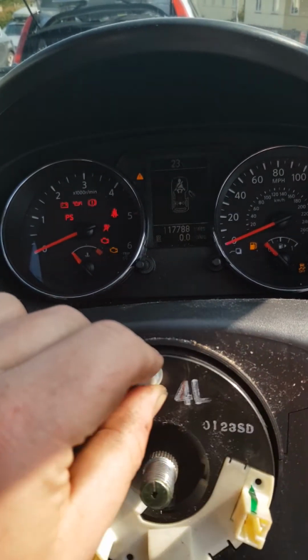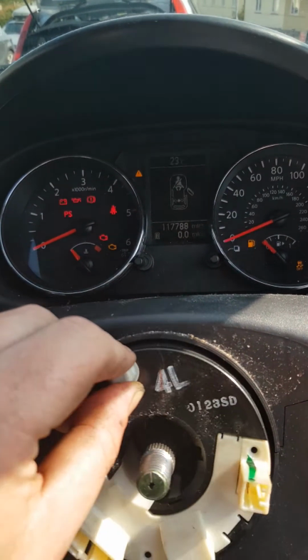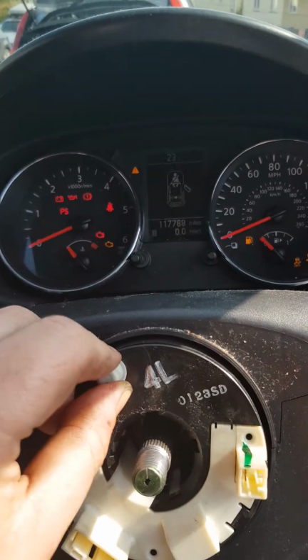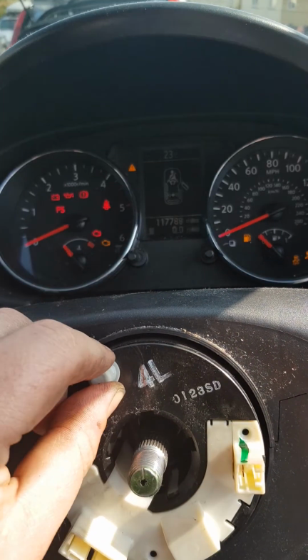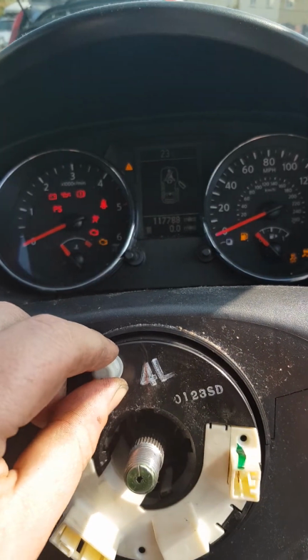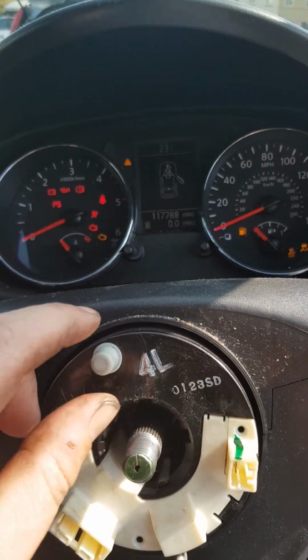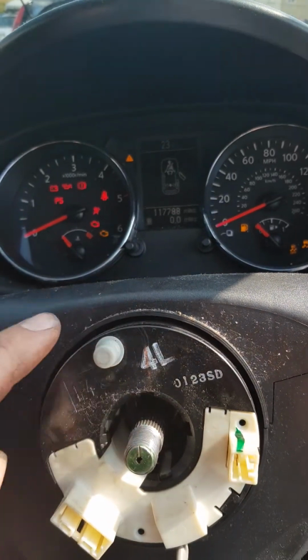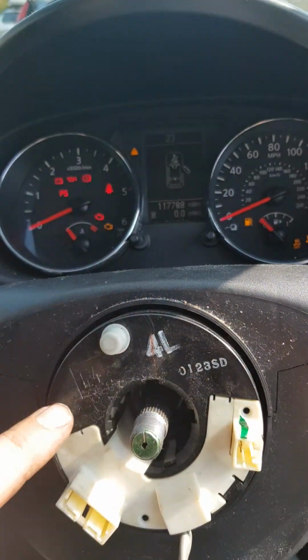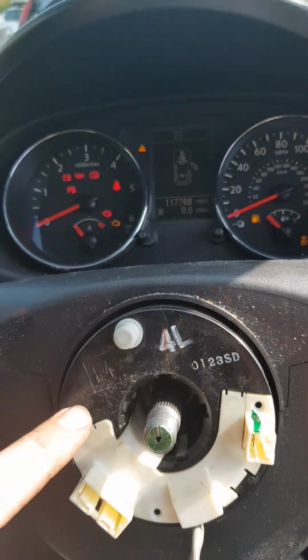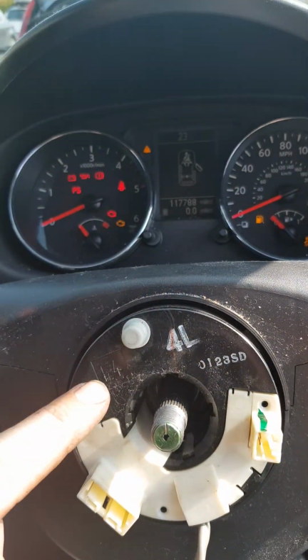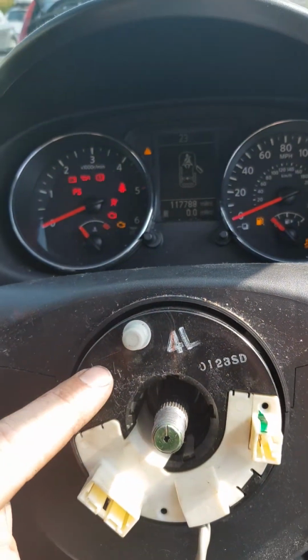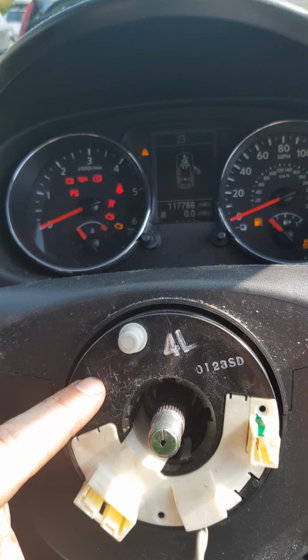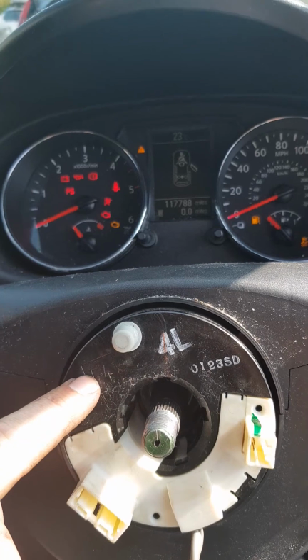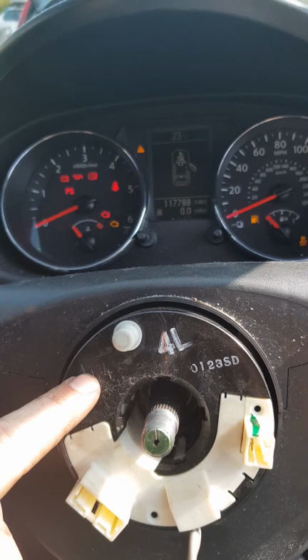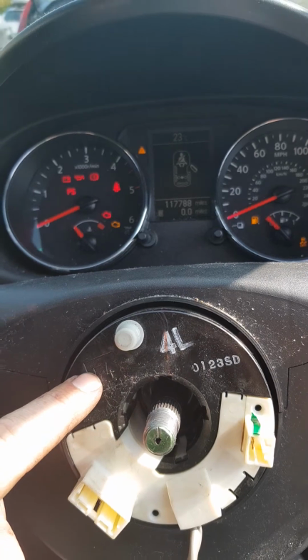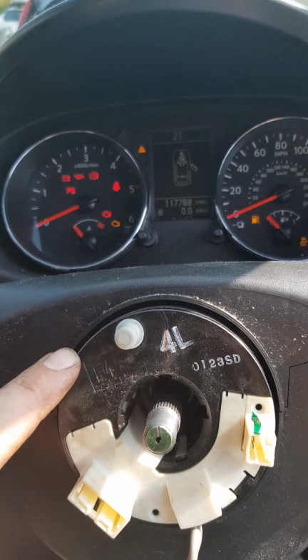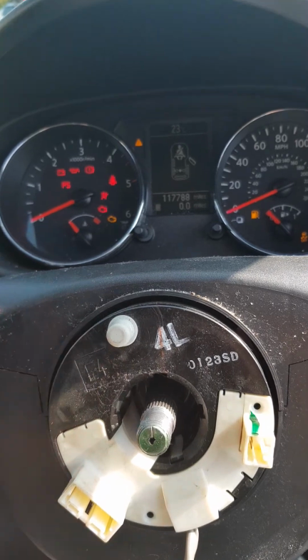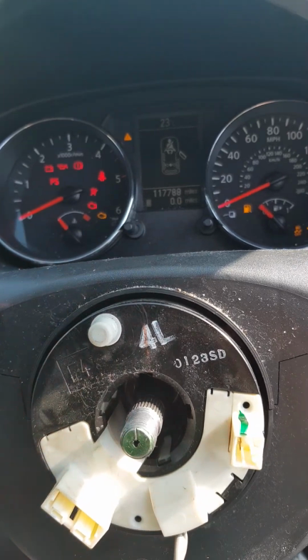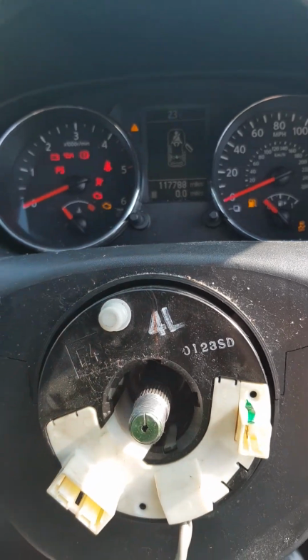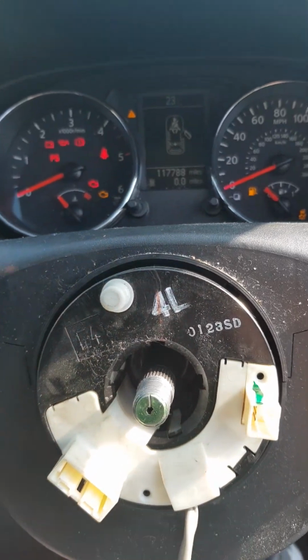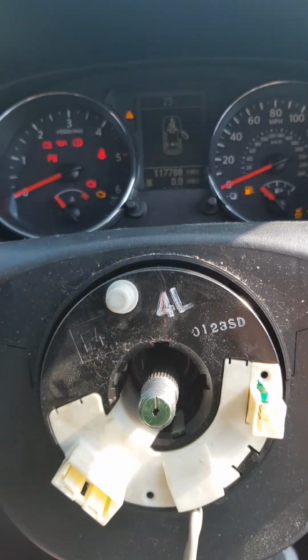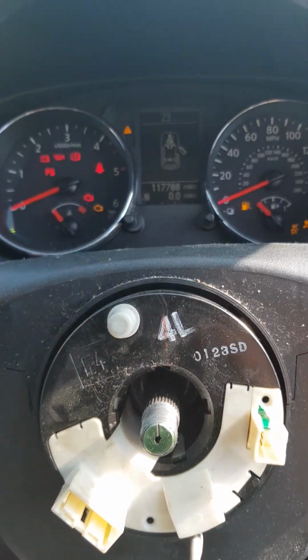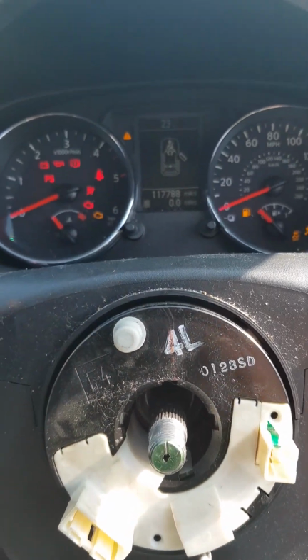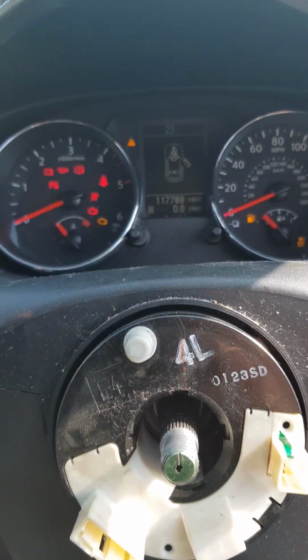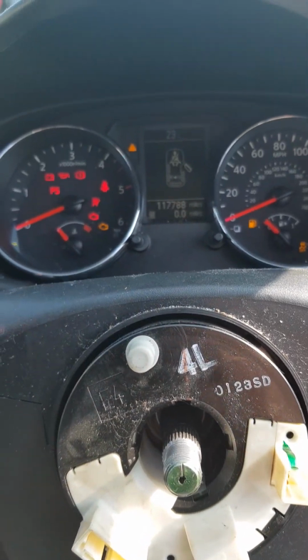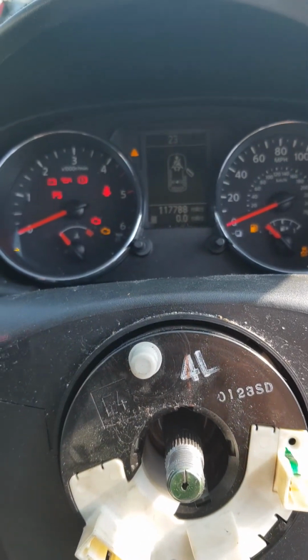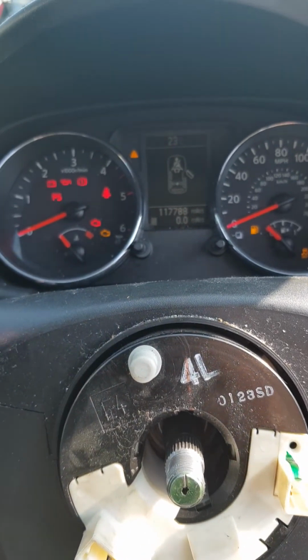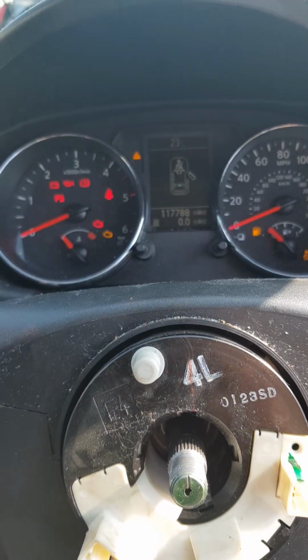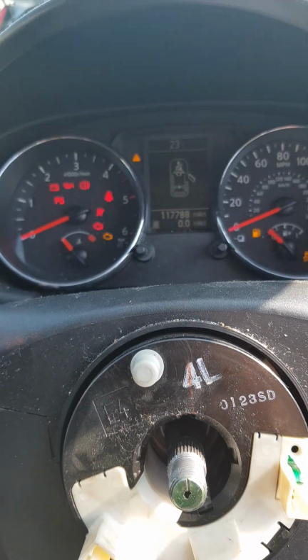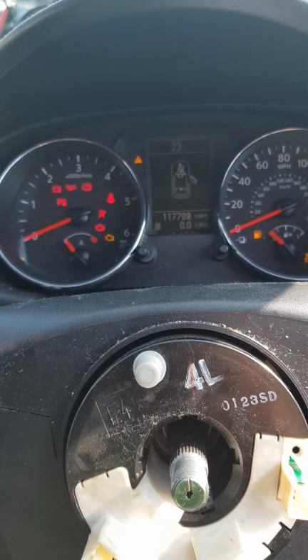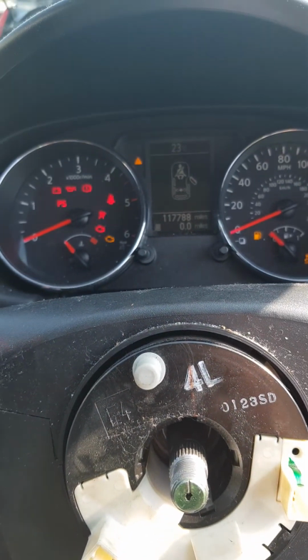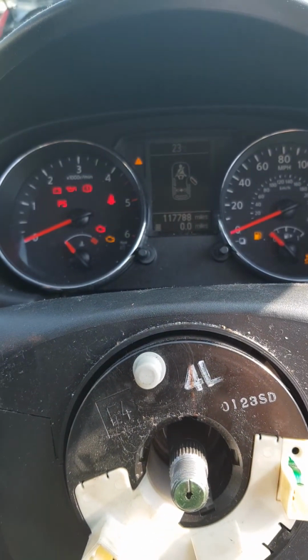So your fault lies with this connector shoe, not the airbag module itself.